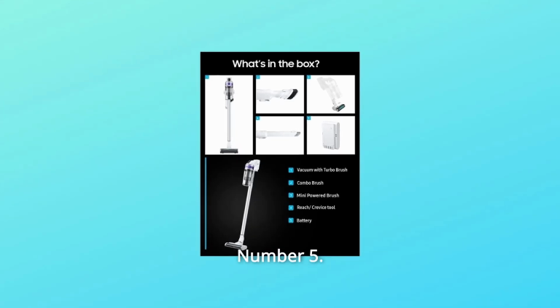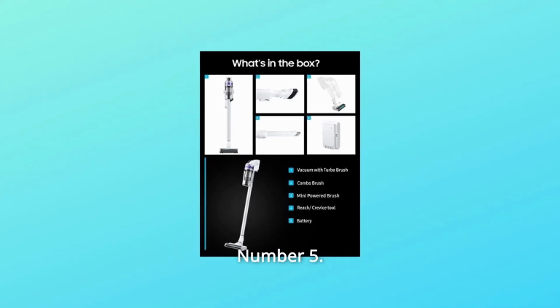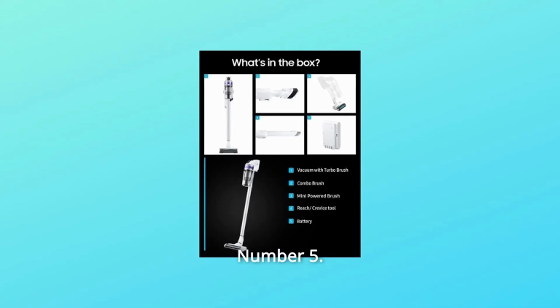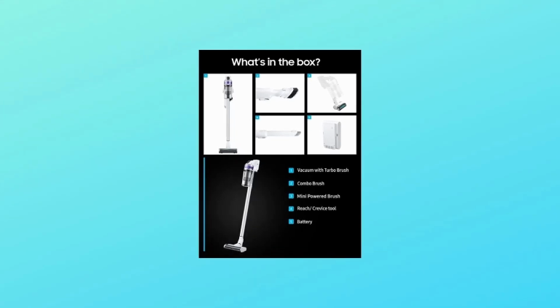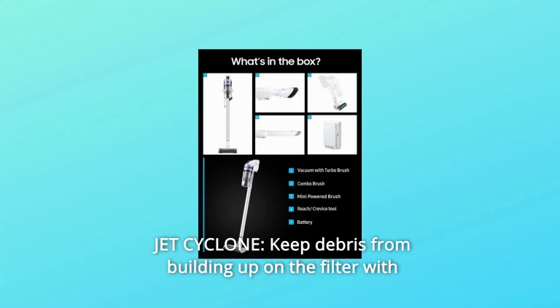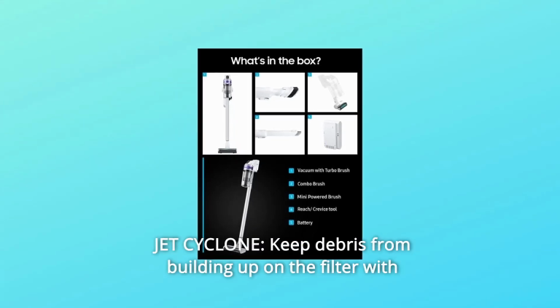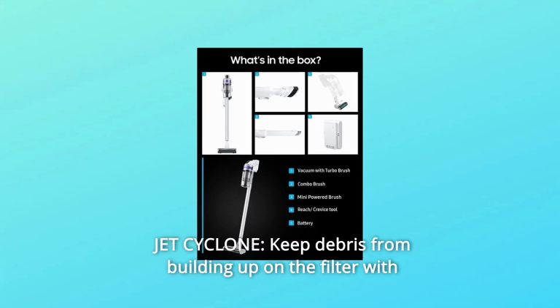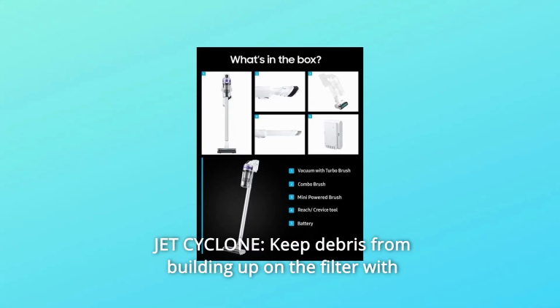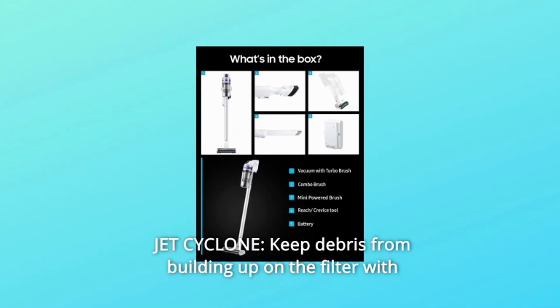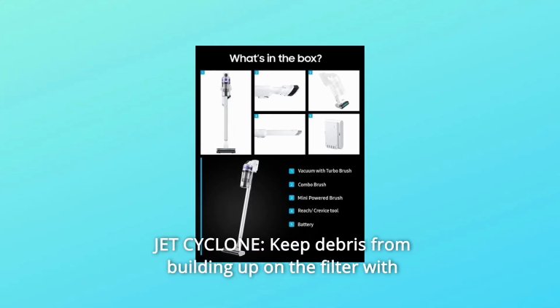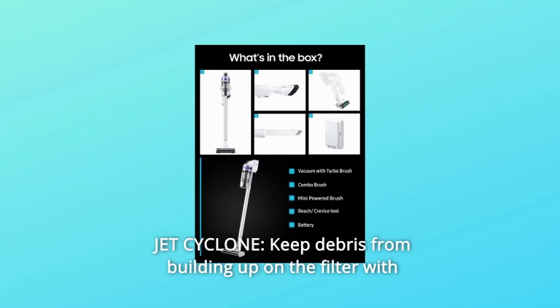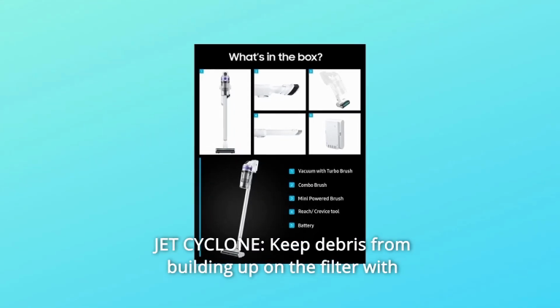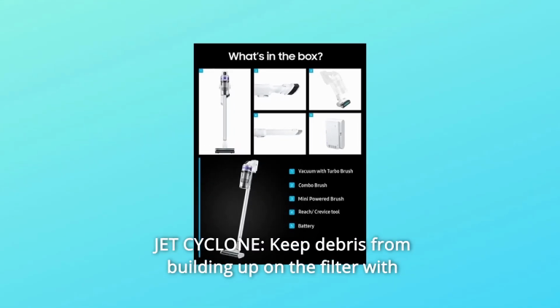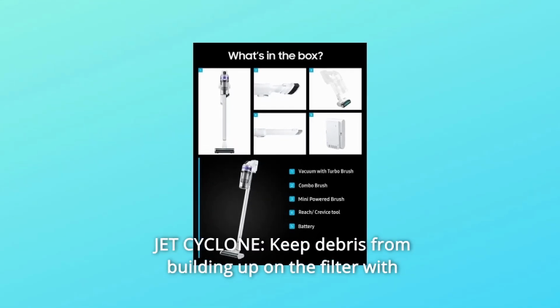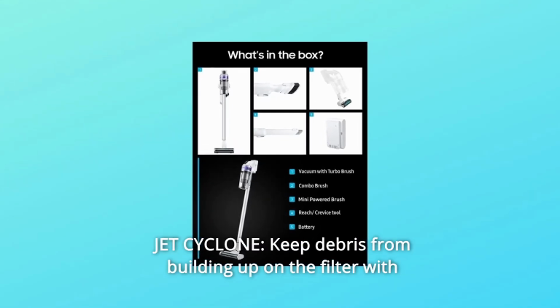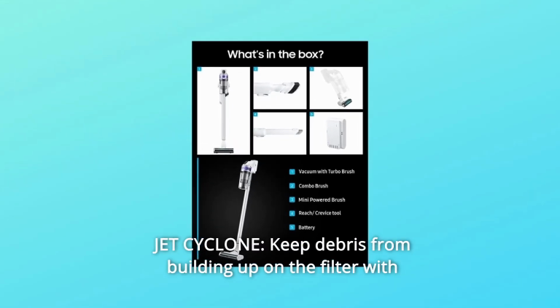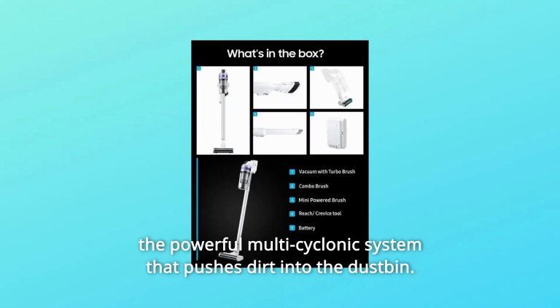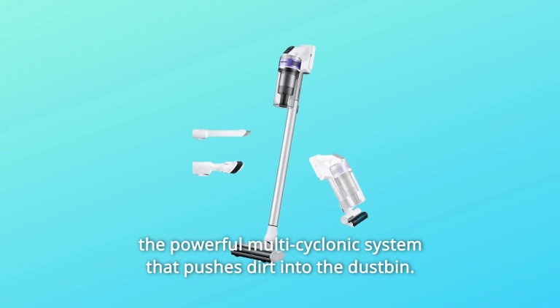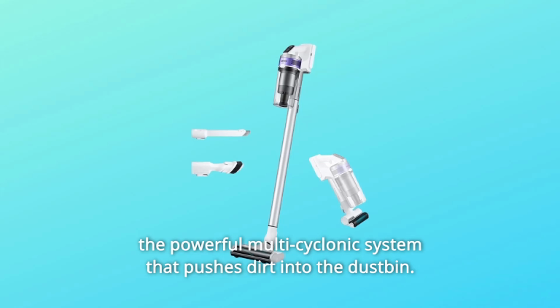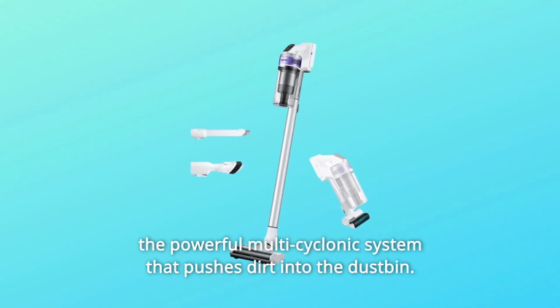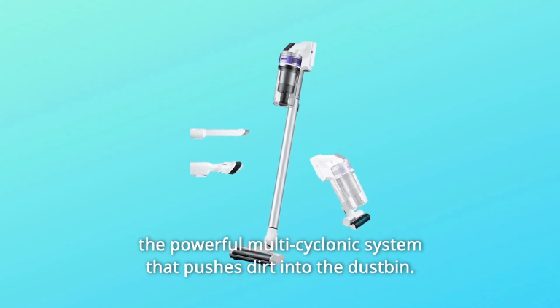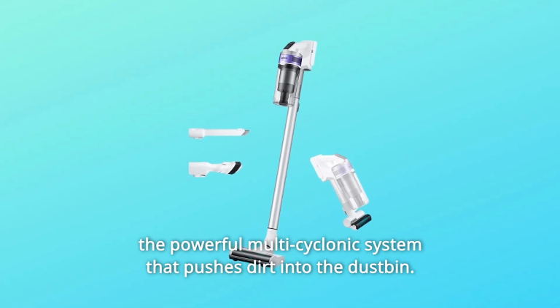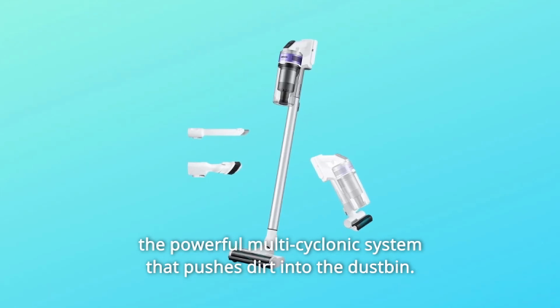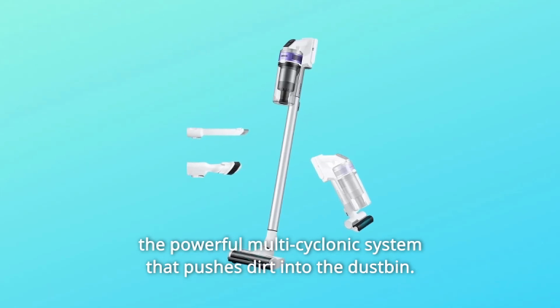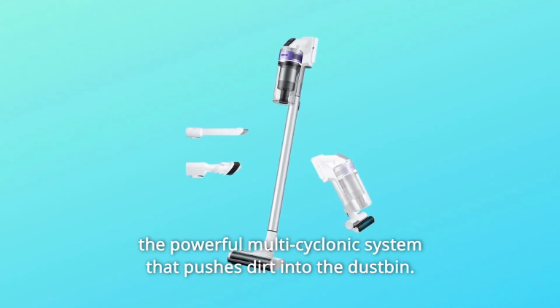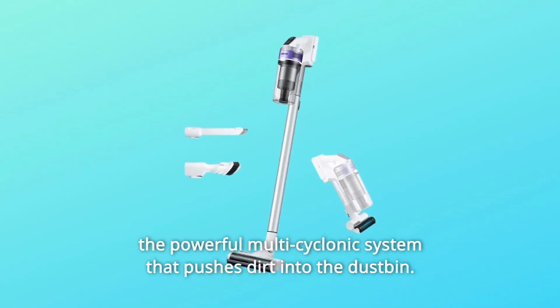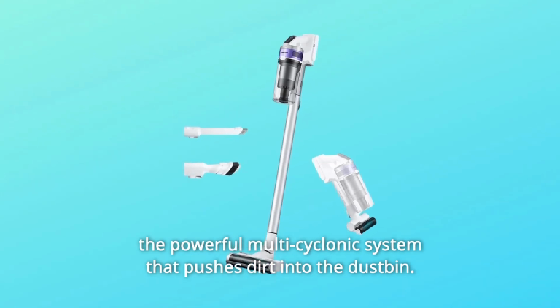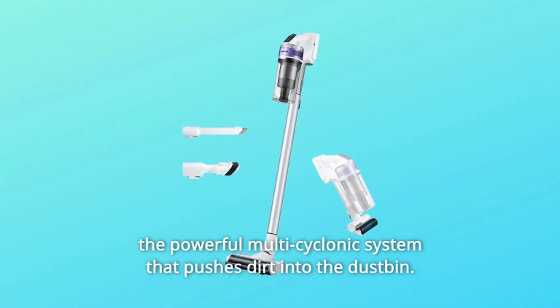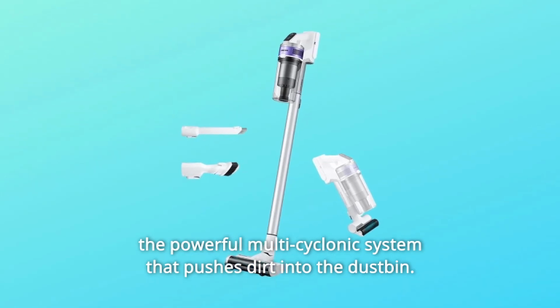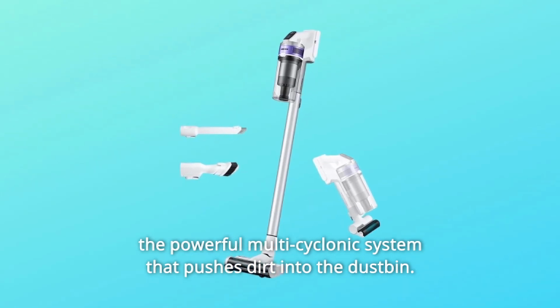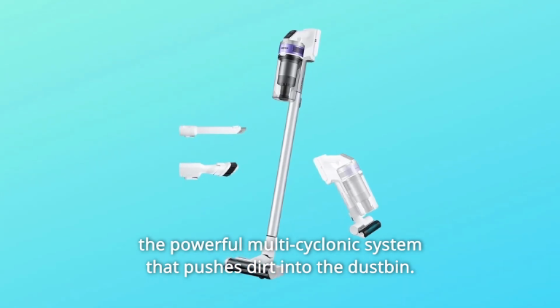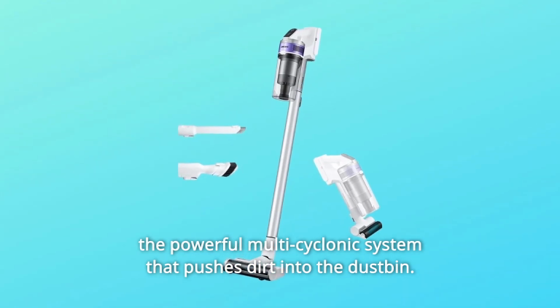Number 5: Jet Cyclone. Keep debris from building up on the filter with the powerful multi-cyclonic system that pushes dirt into the dustbin.